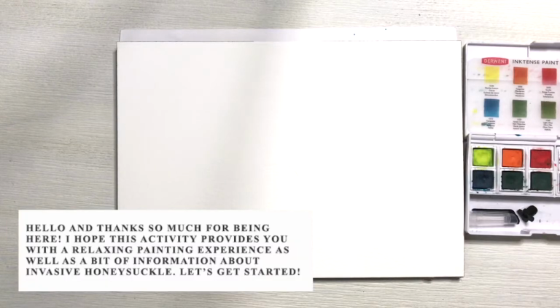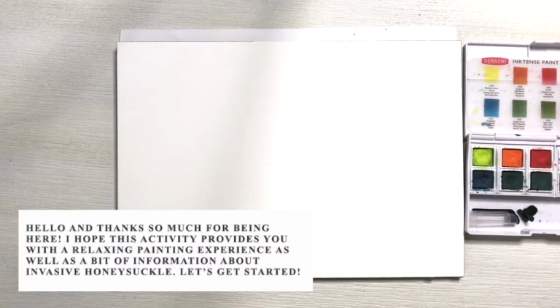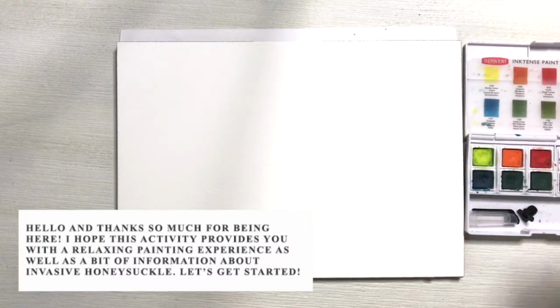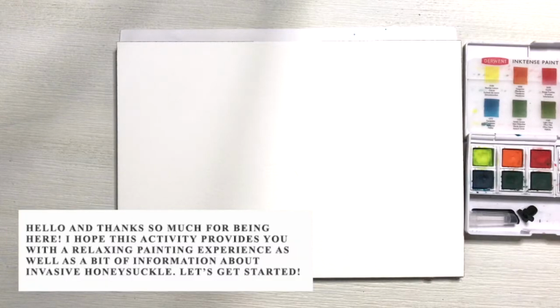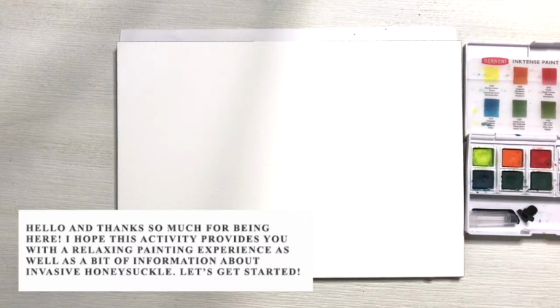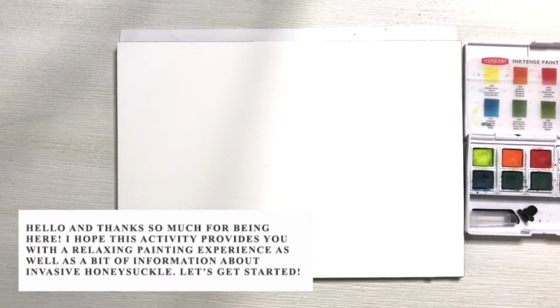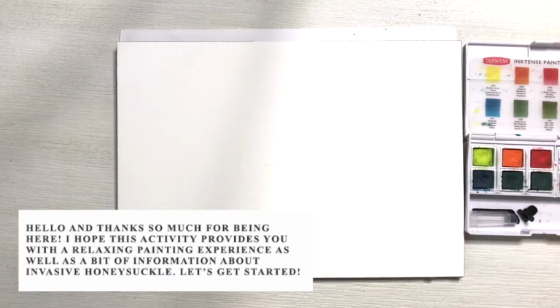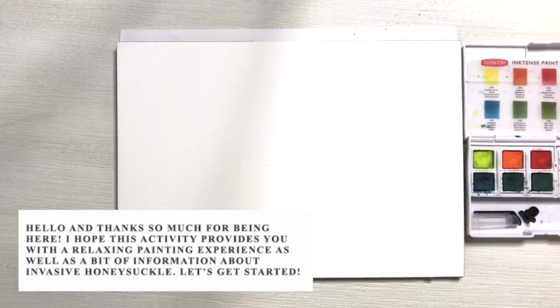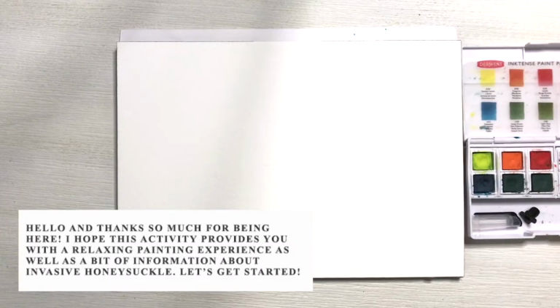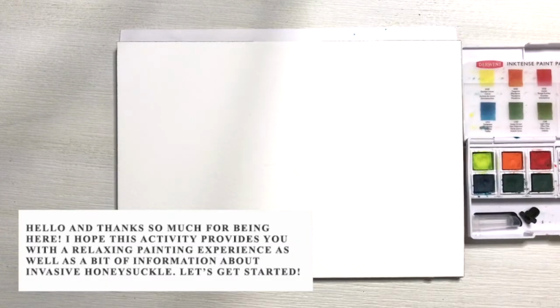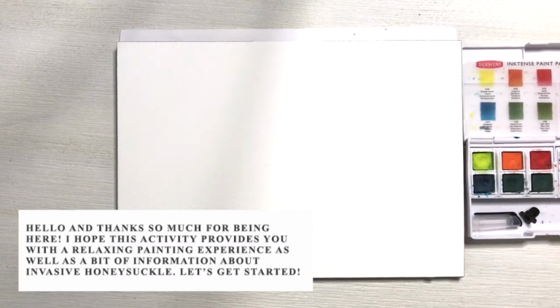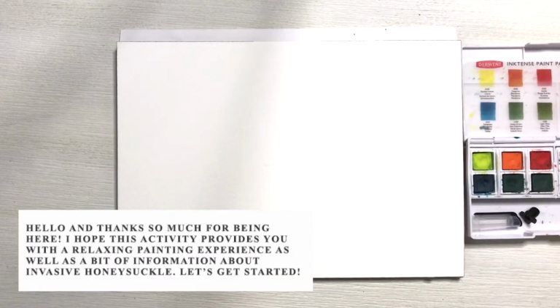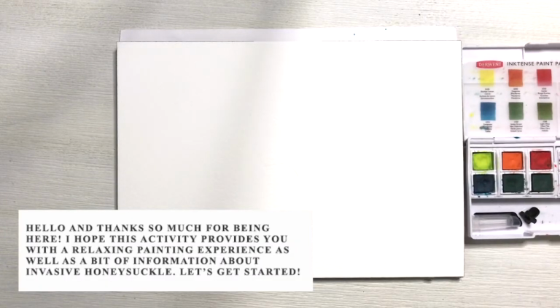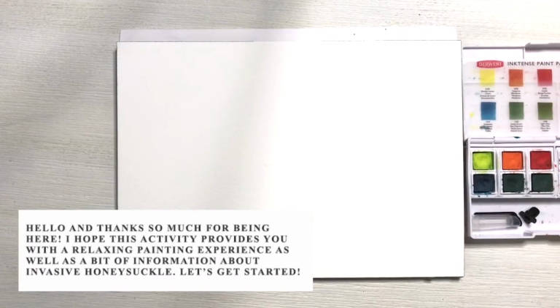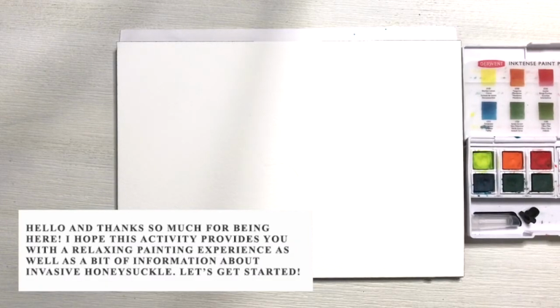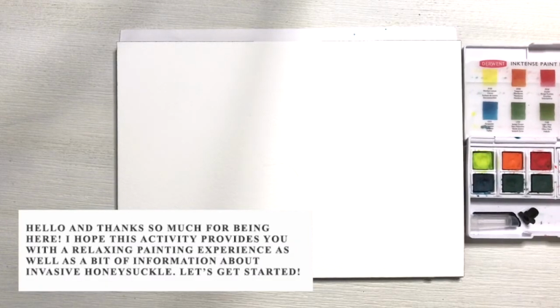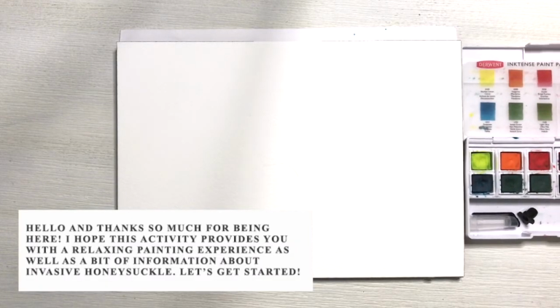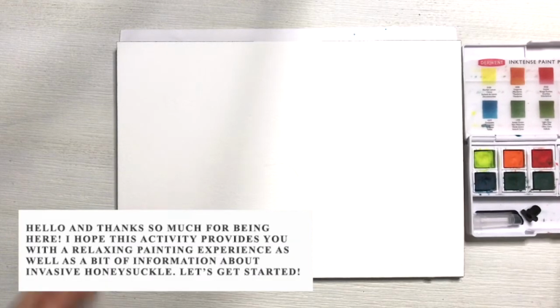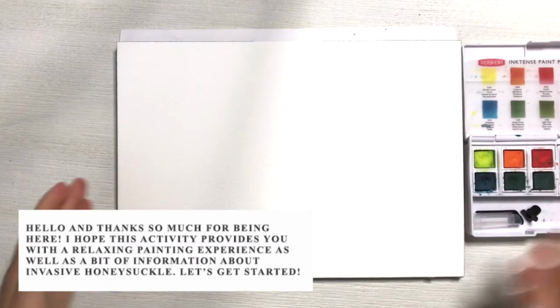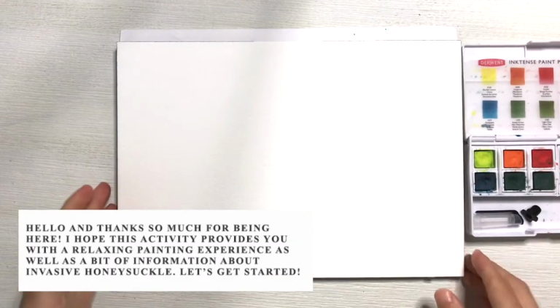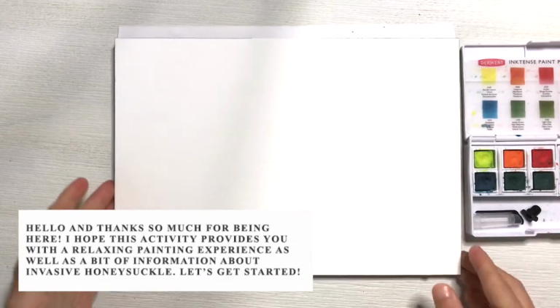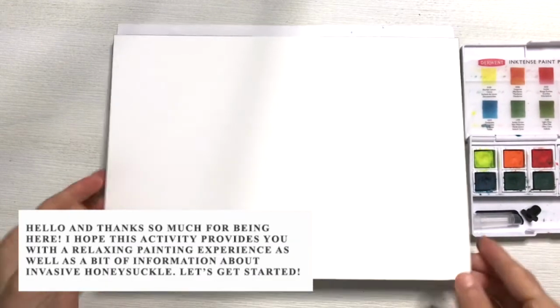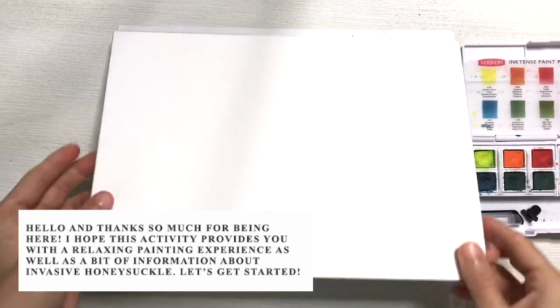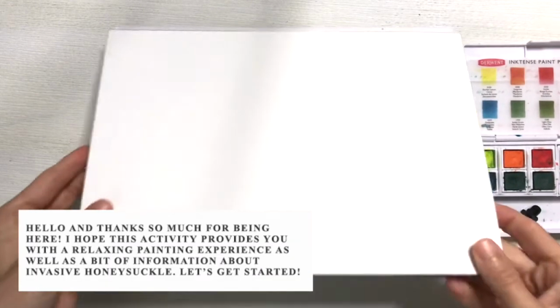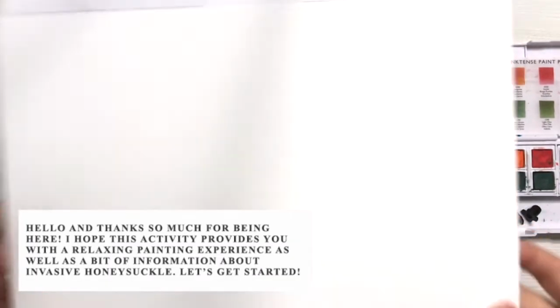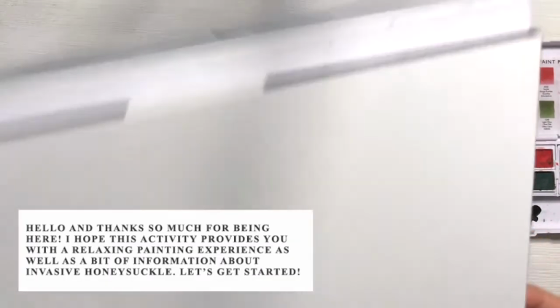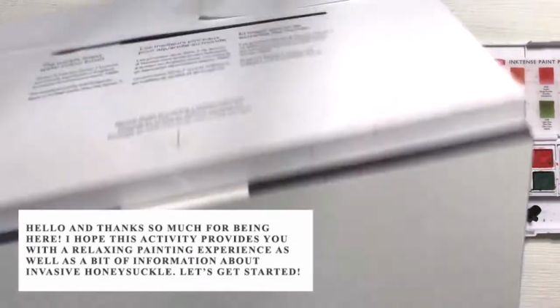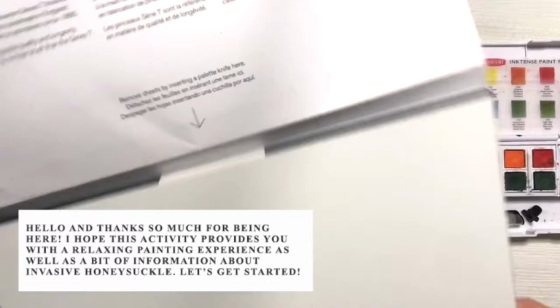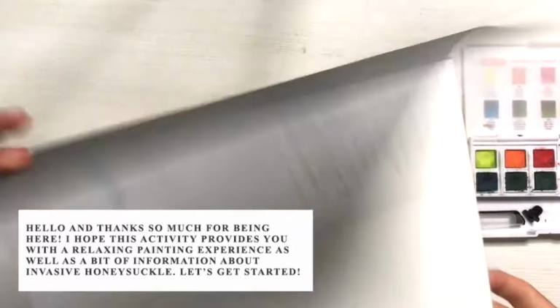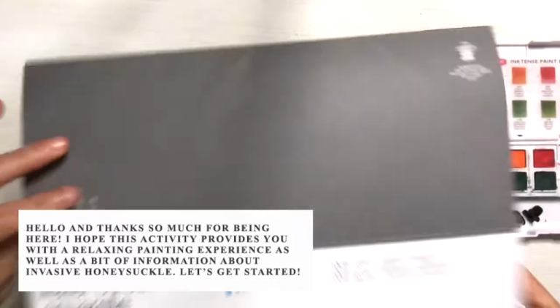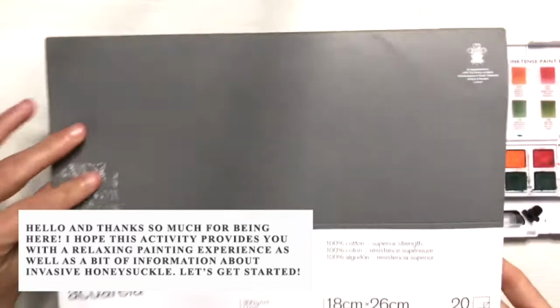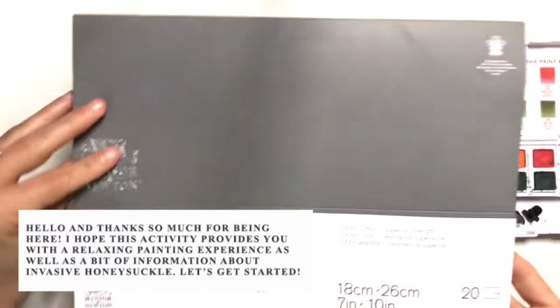Hi everyone! Thanks so much for being here. I hope this will be another fun and relaxing watercolor activity.